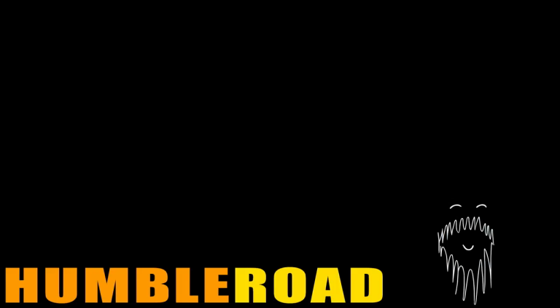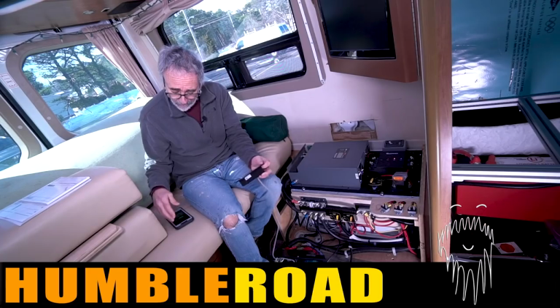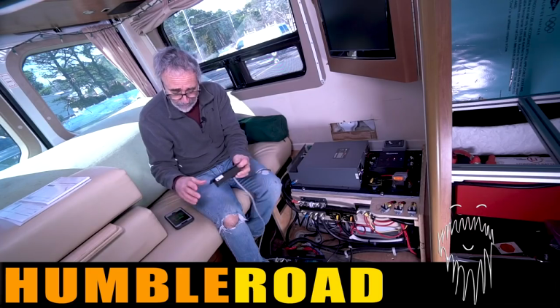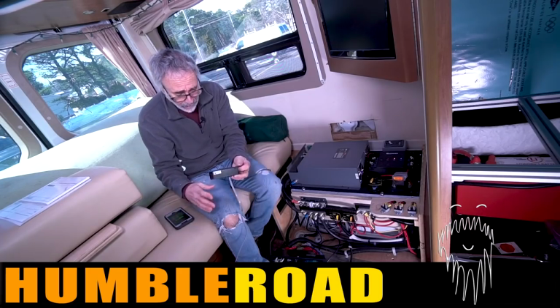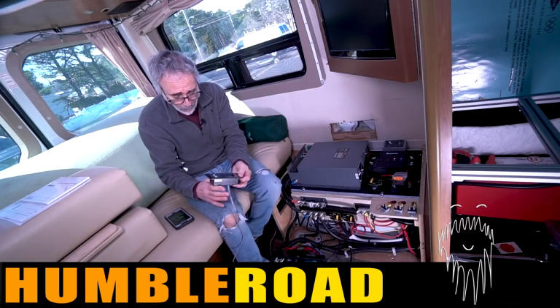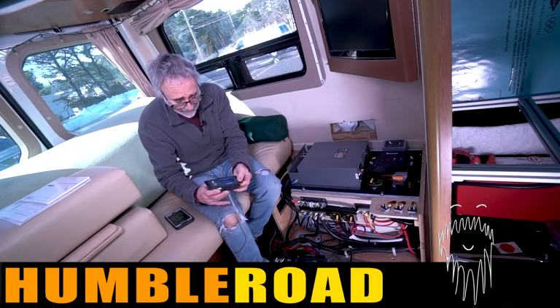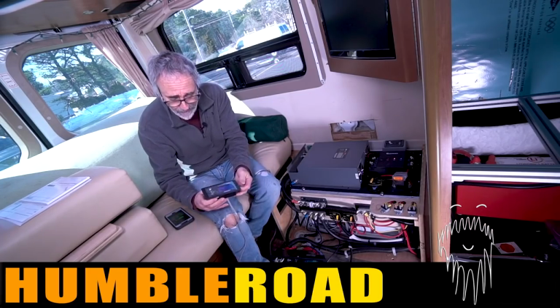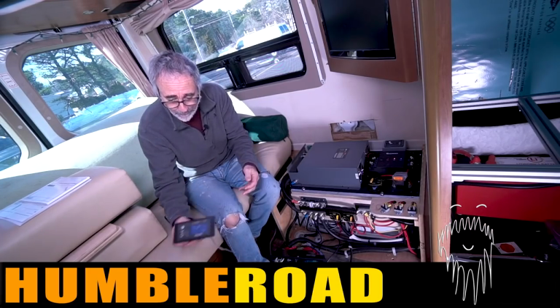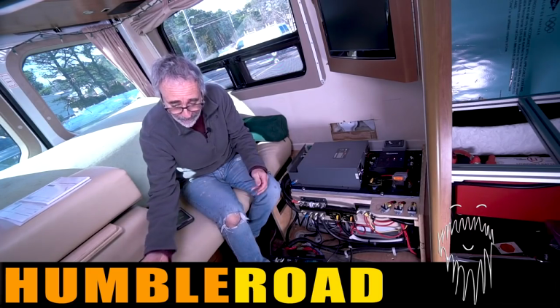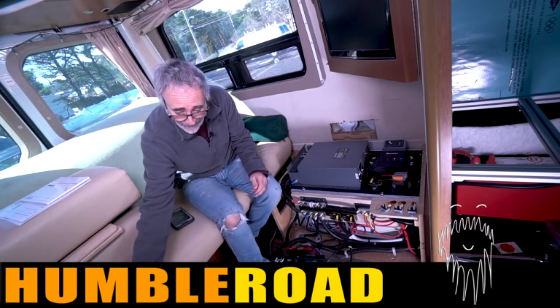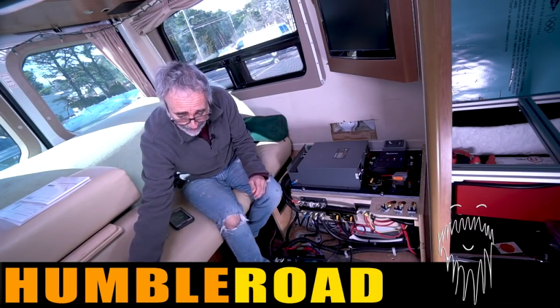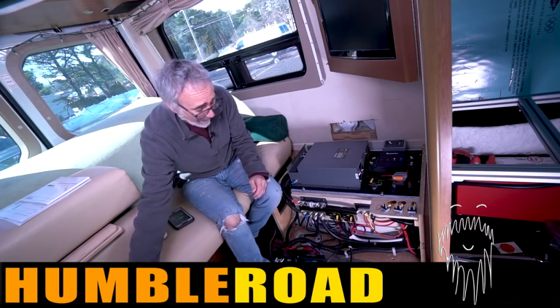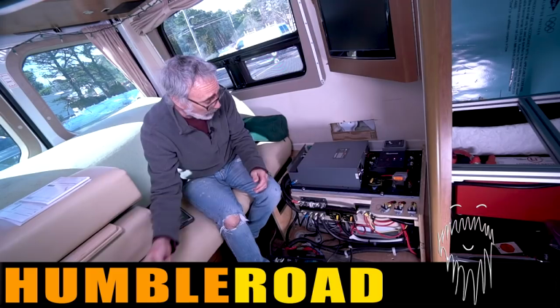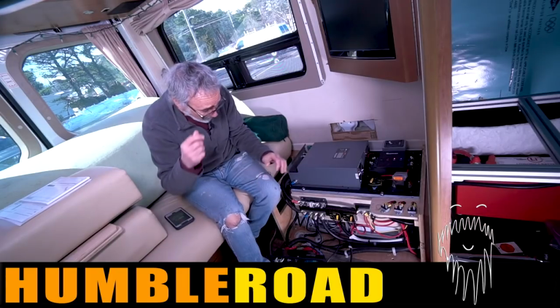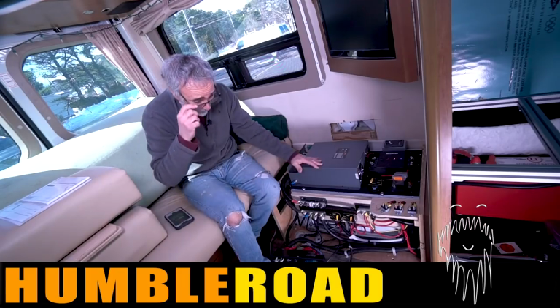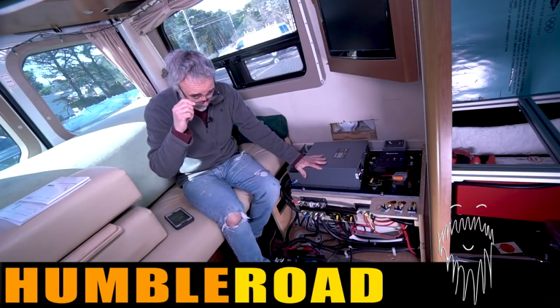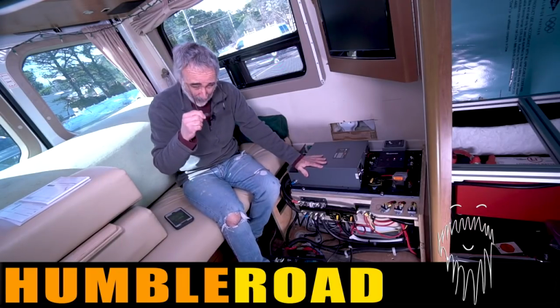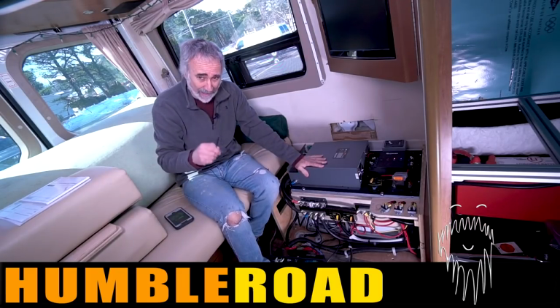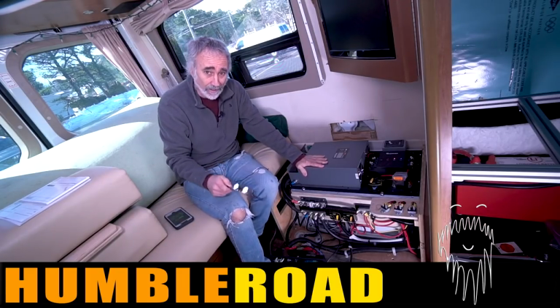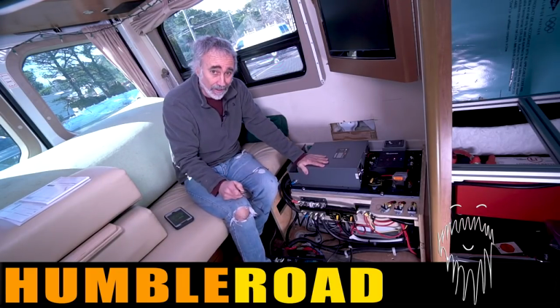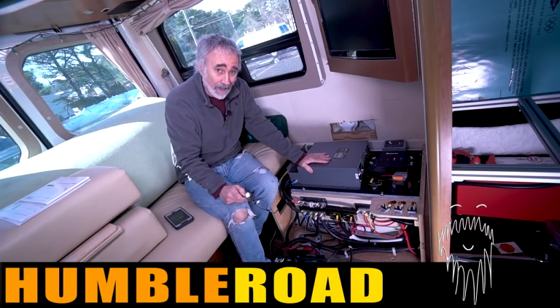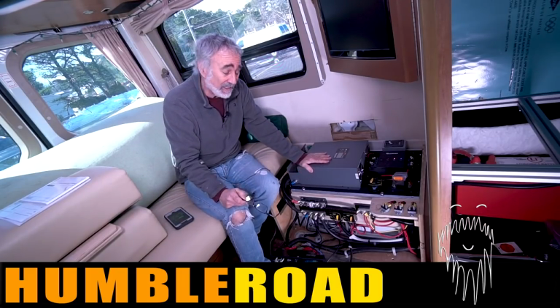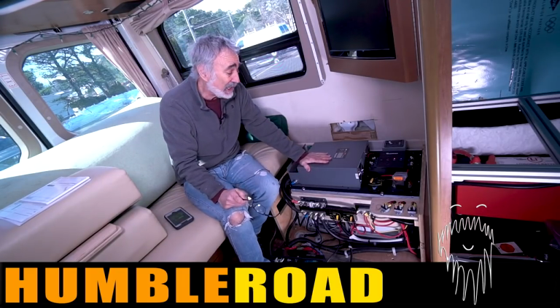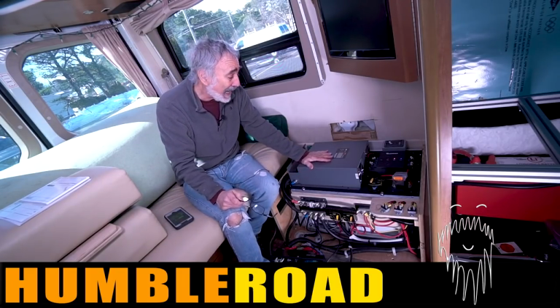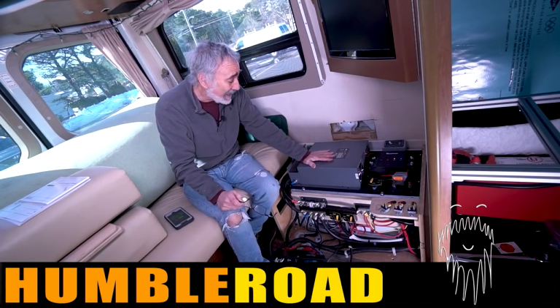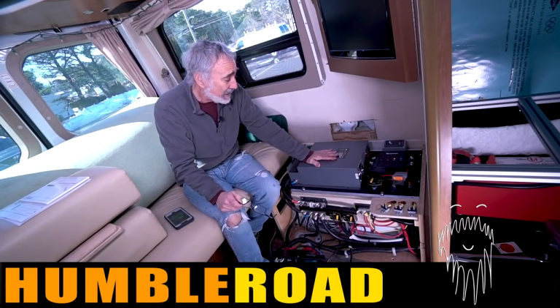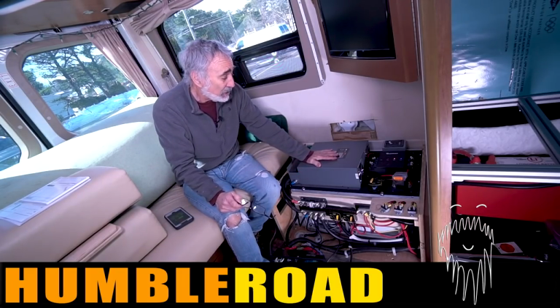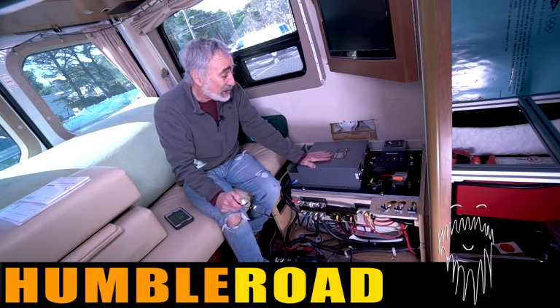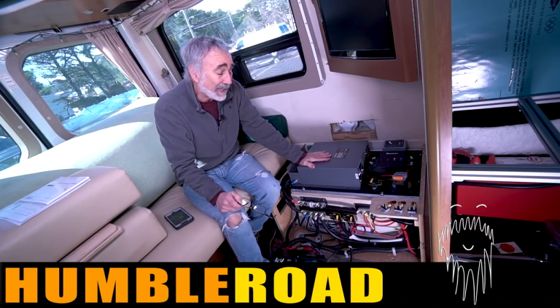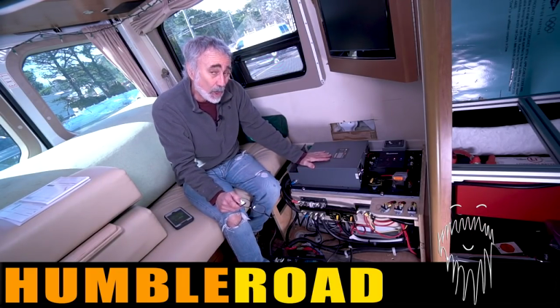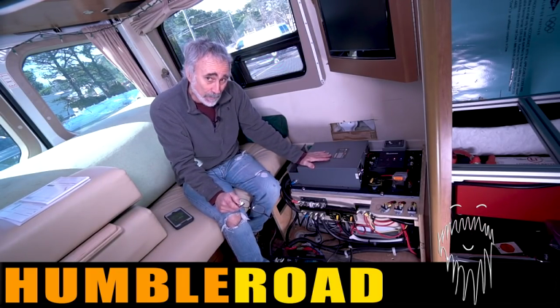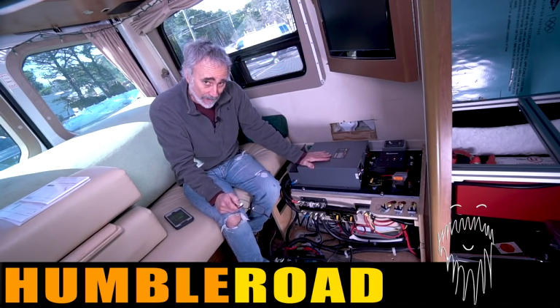The Pleasure Way had a heart transplant, and today she's got a heartbeat.